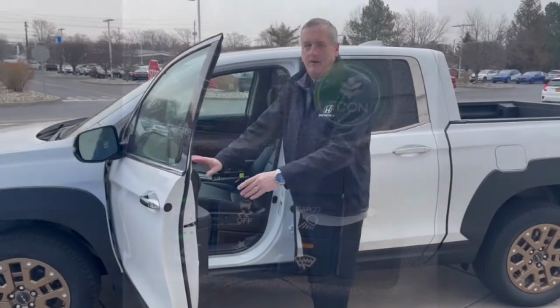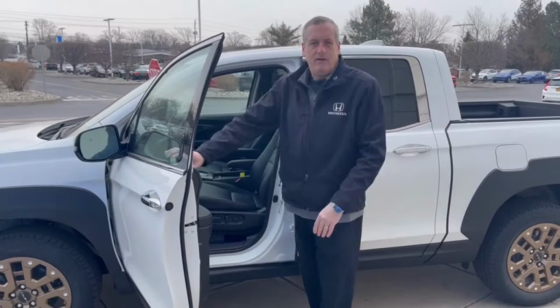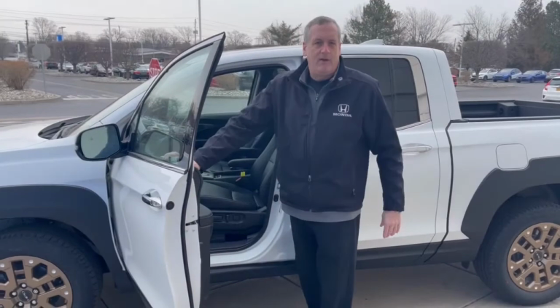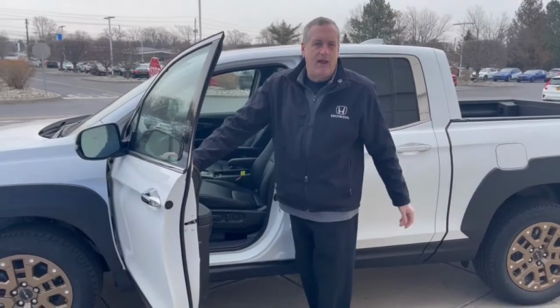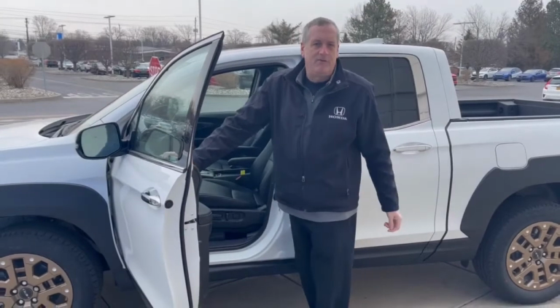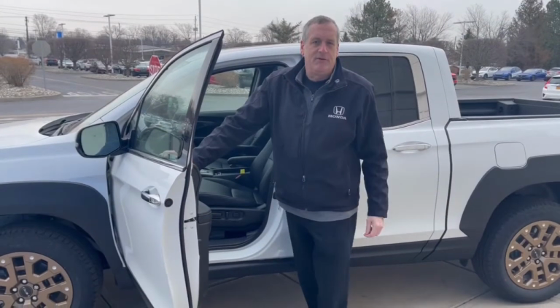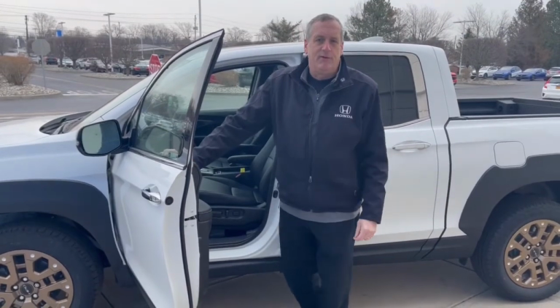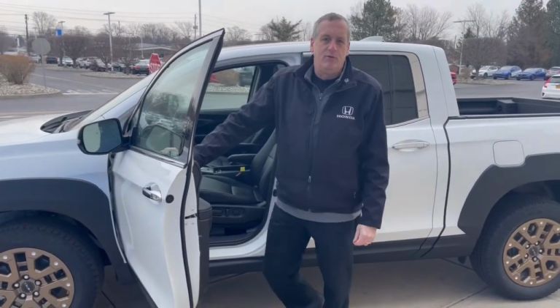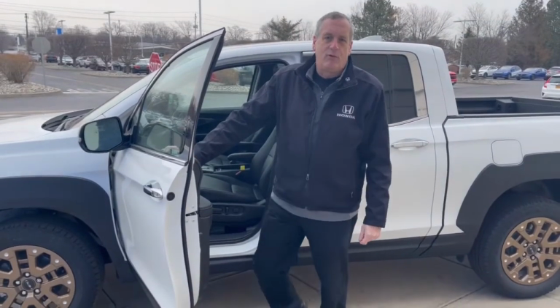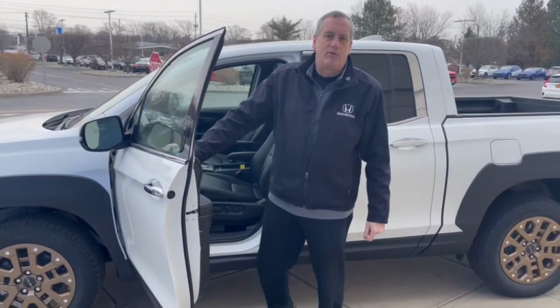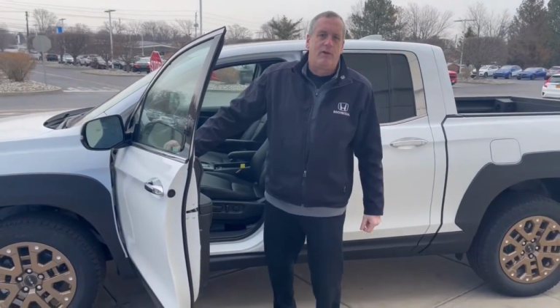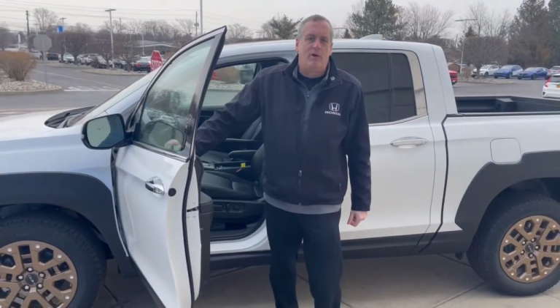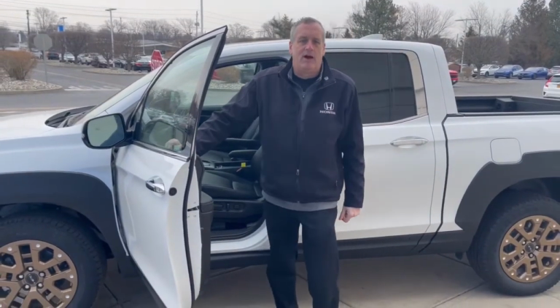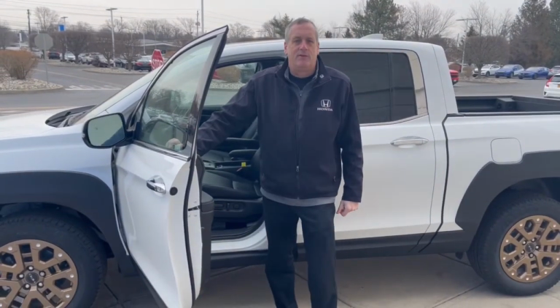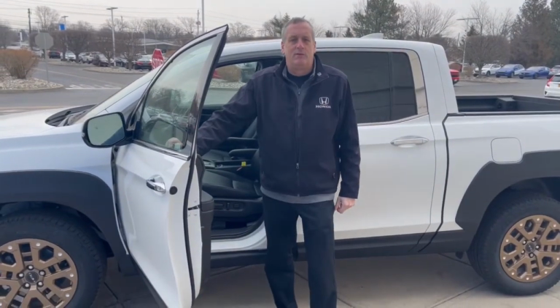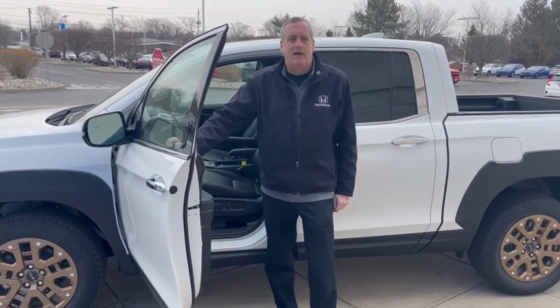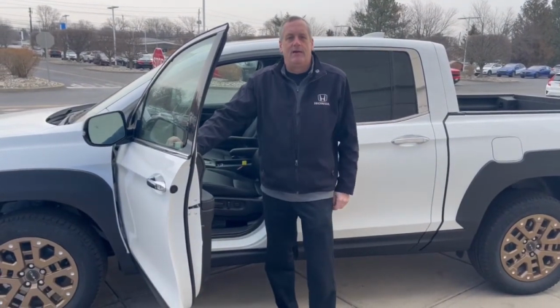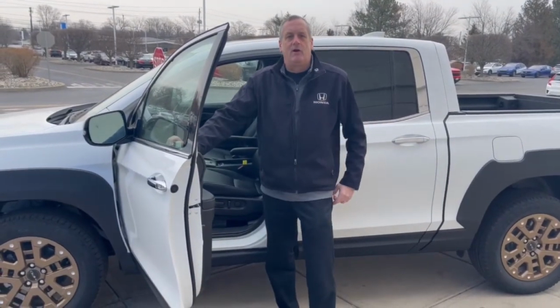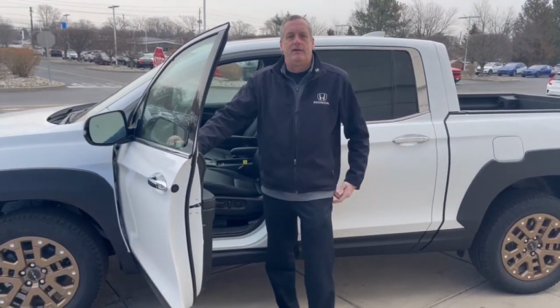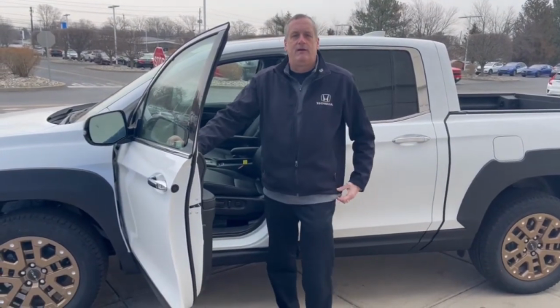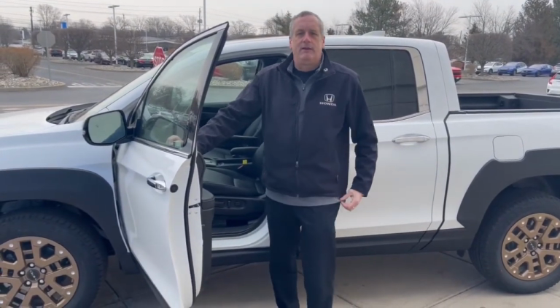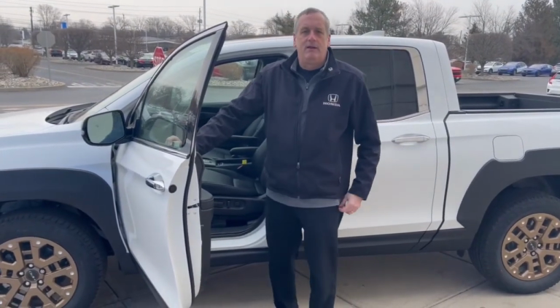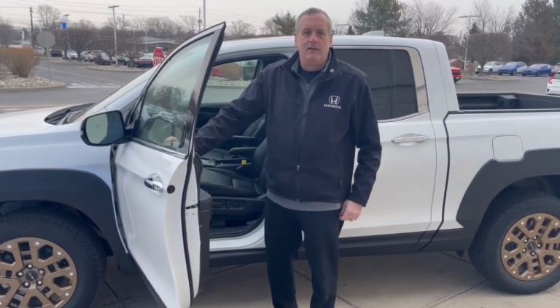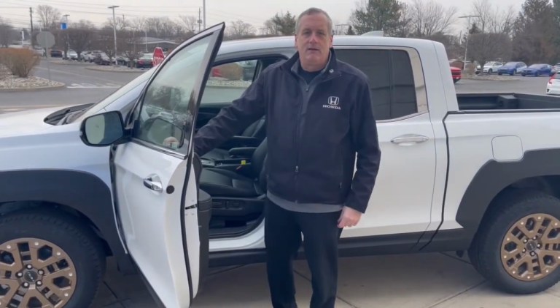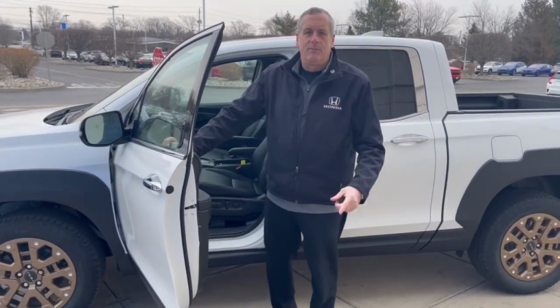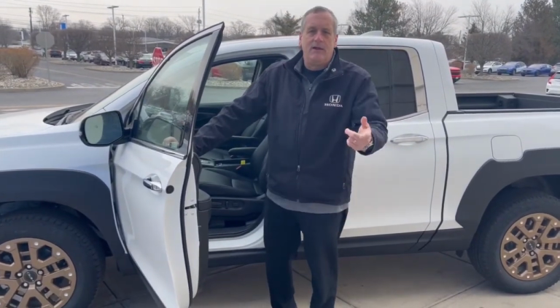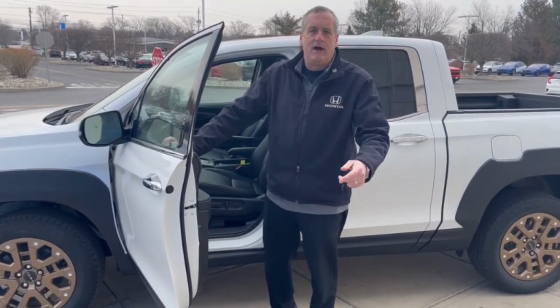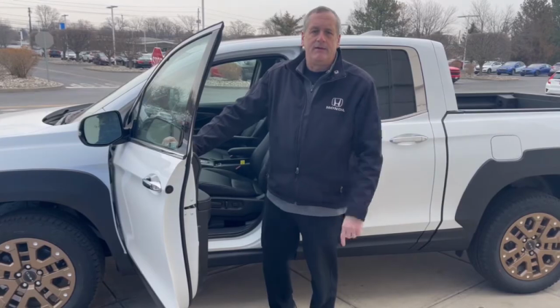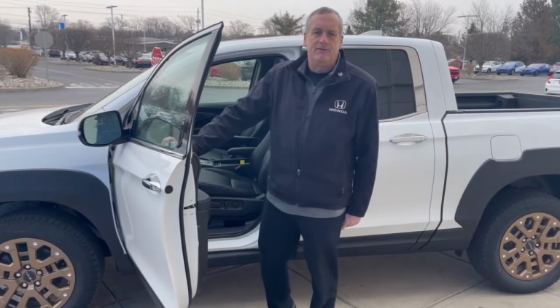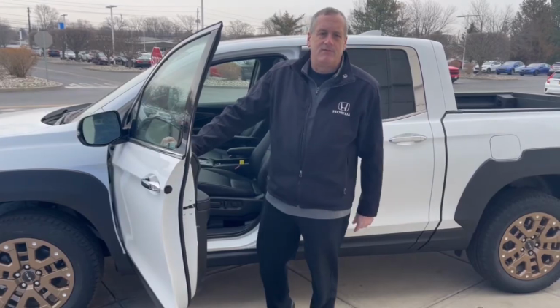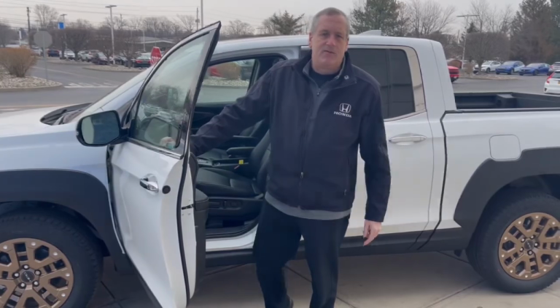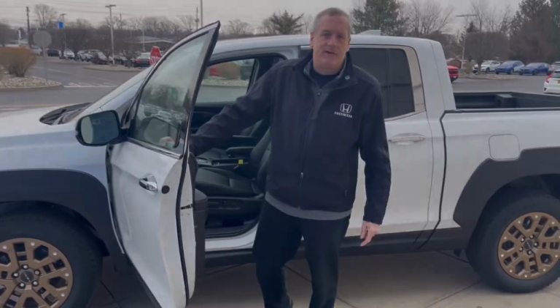There you have it, the new 2021 Honda Ridgeline RTL-E. Come to Lea Honda and test drive it today.